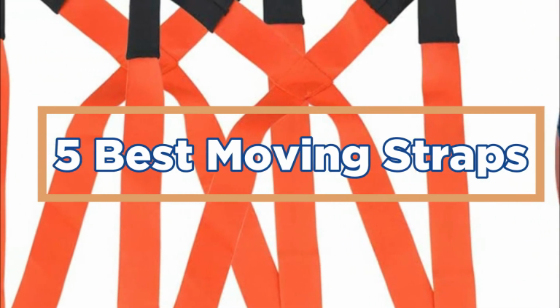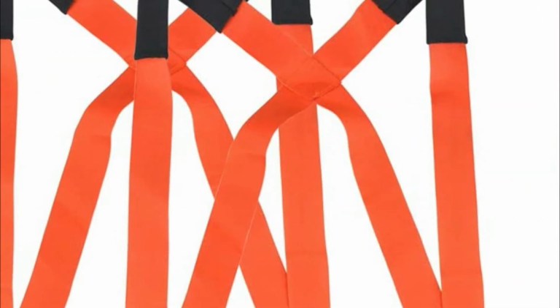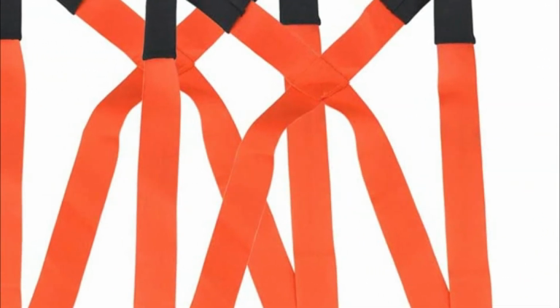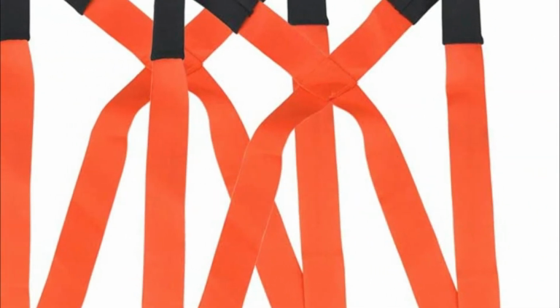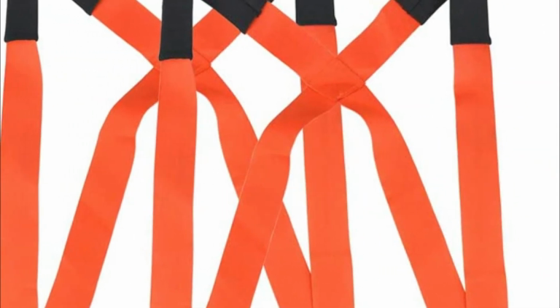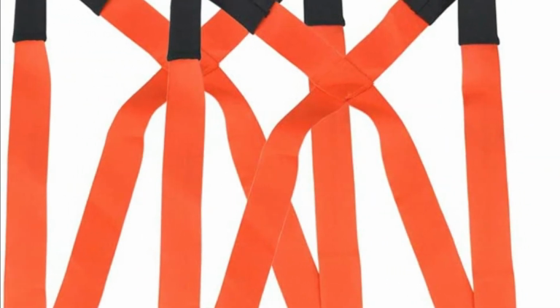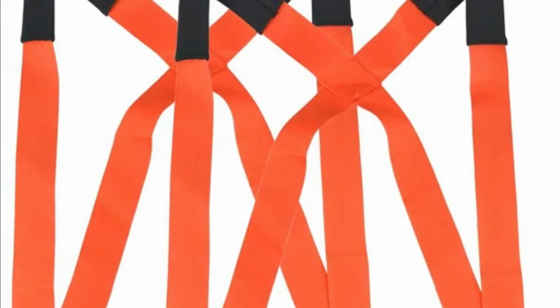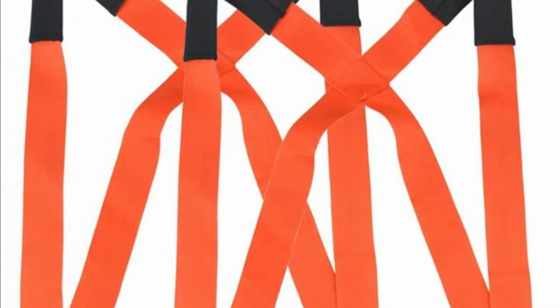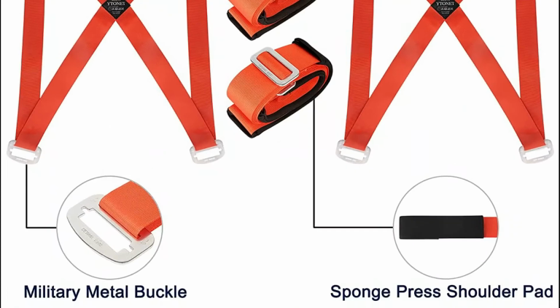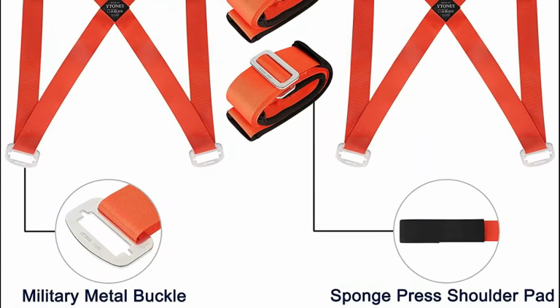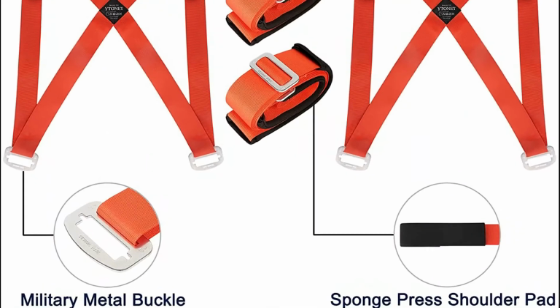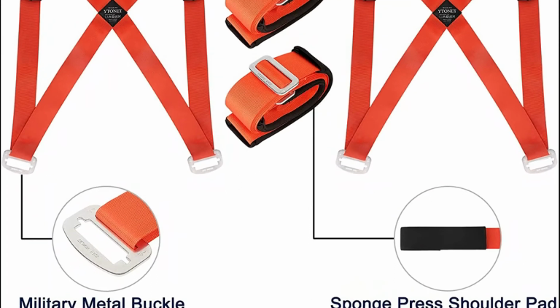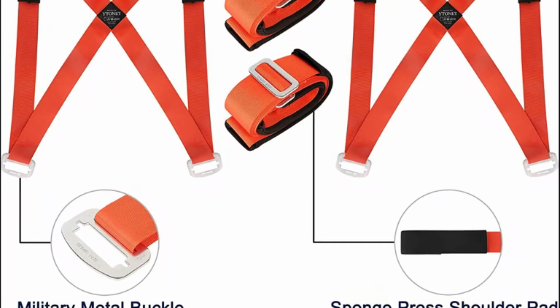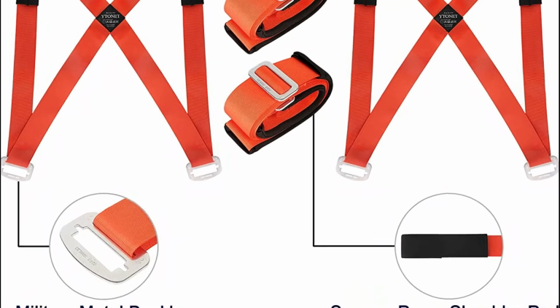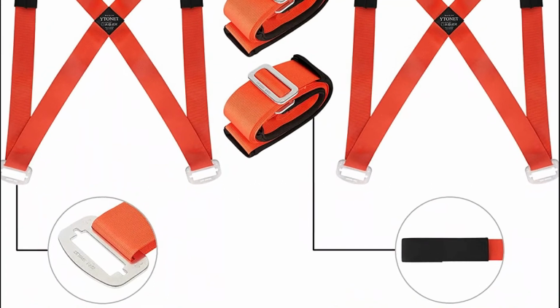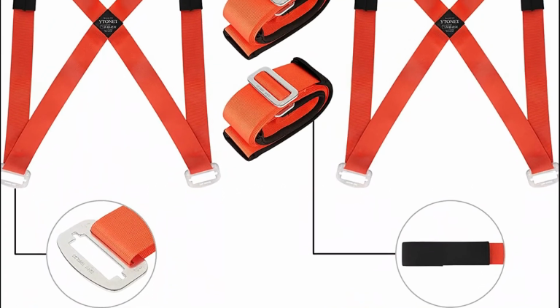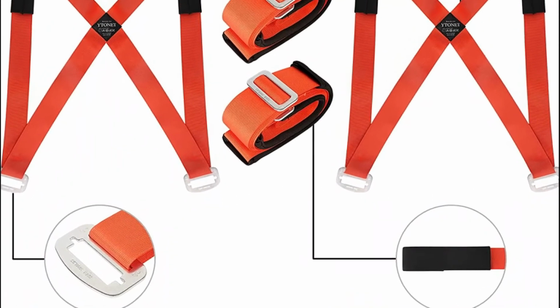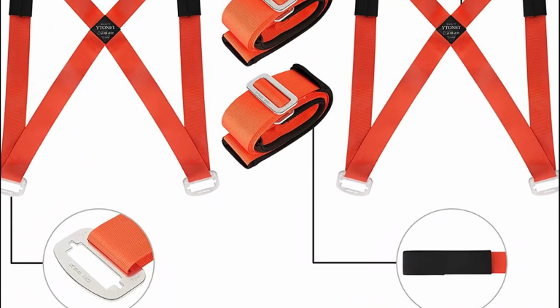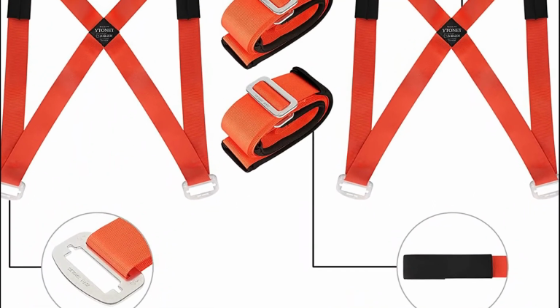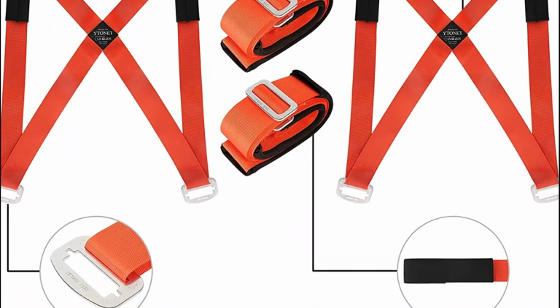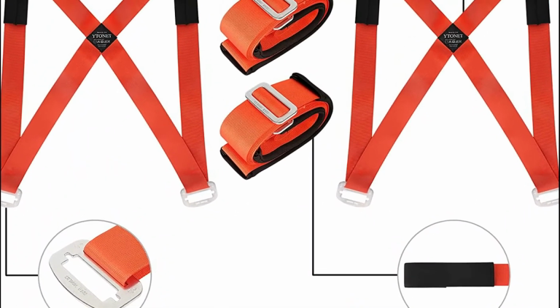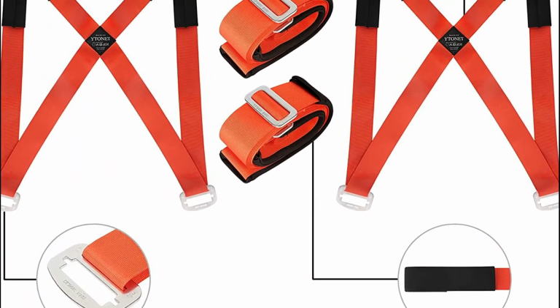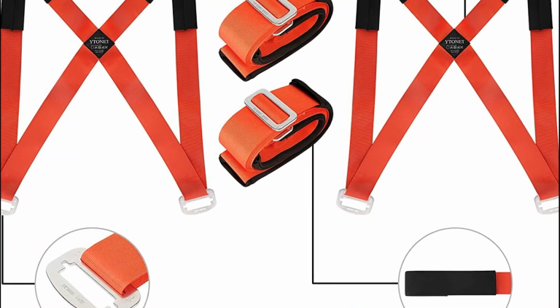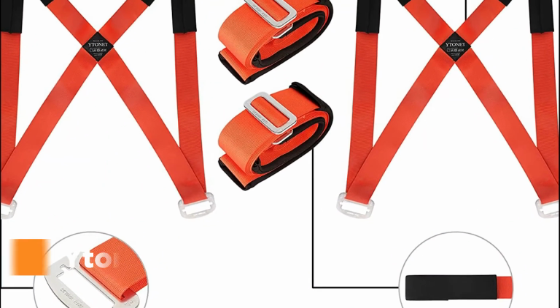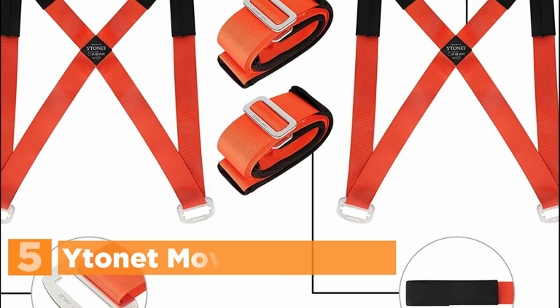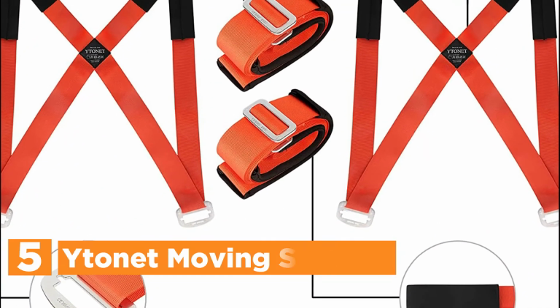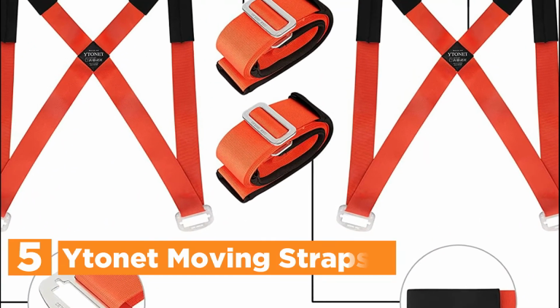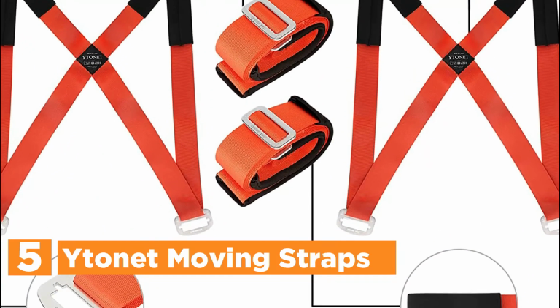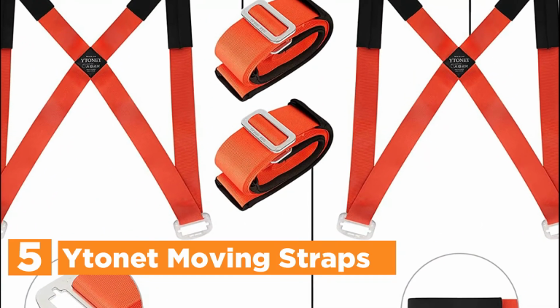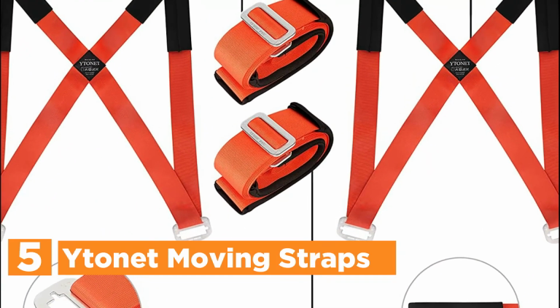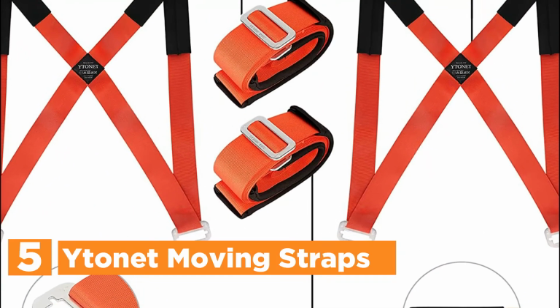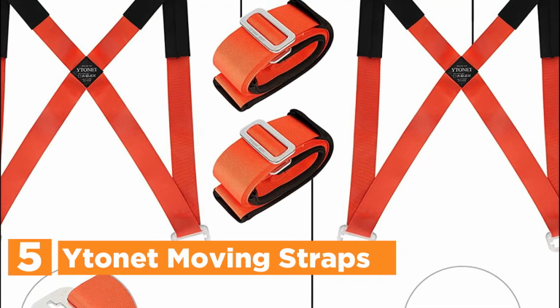Let's get started. Starting off our list at number 5: Ite Knit Moving Straps.